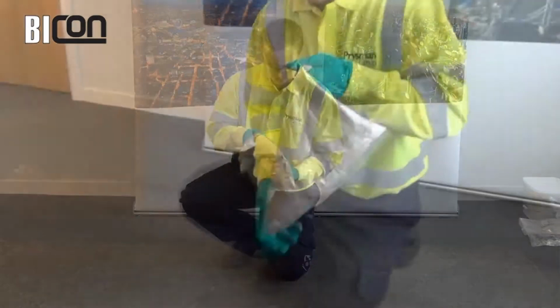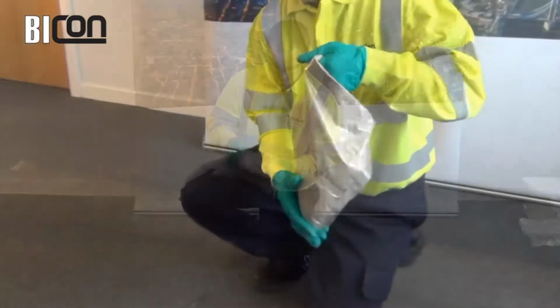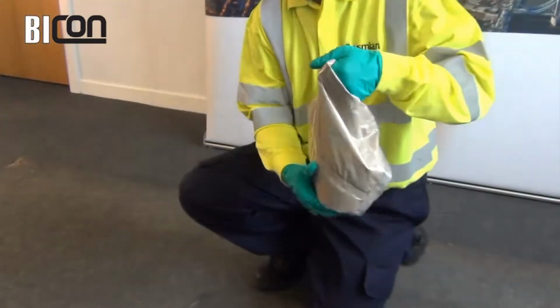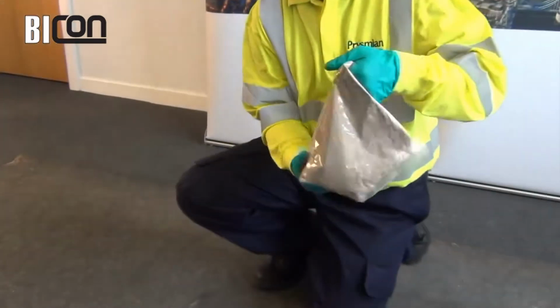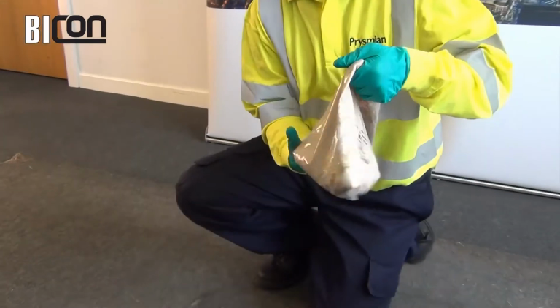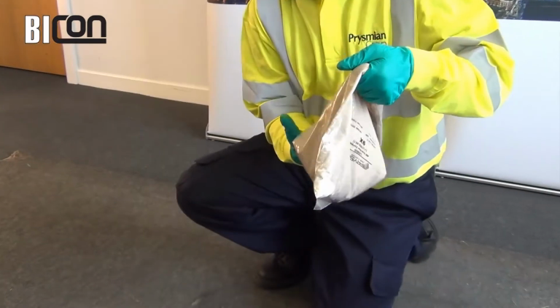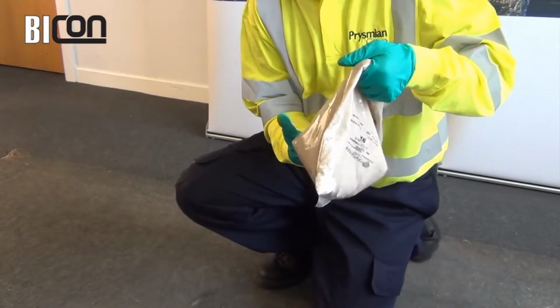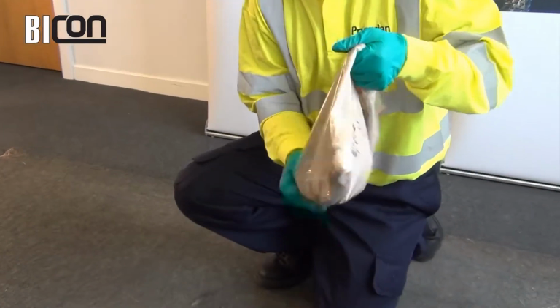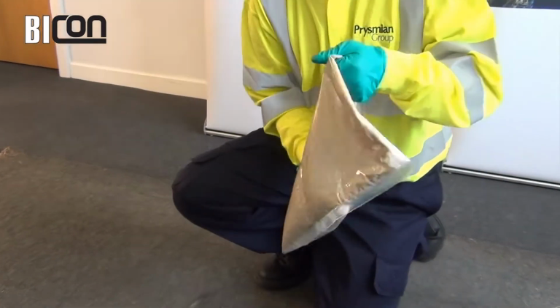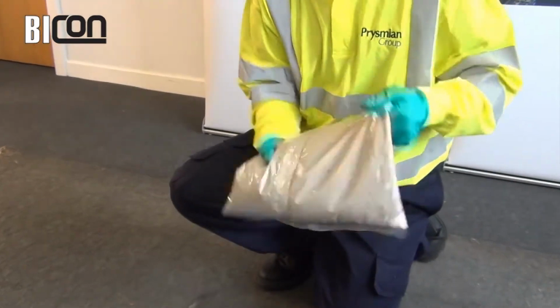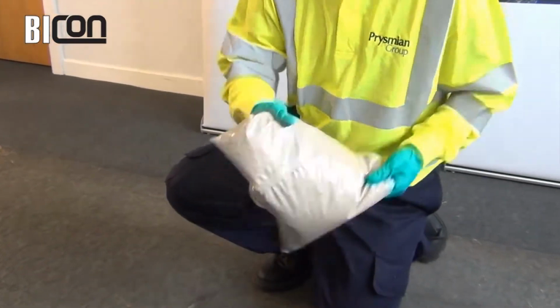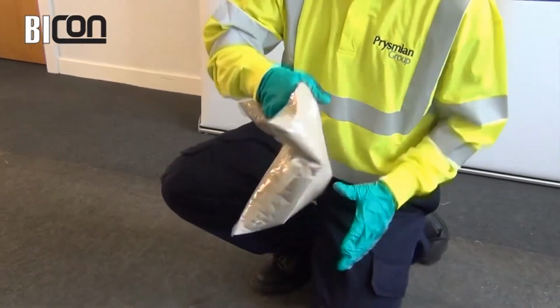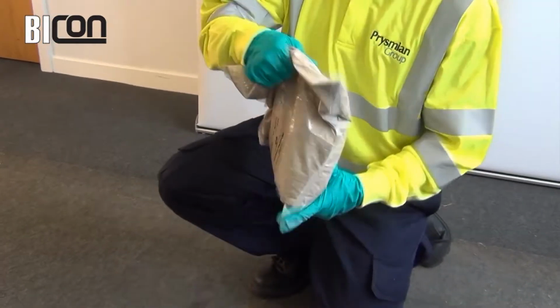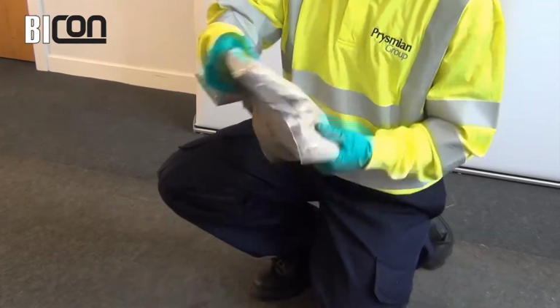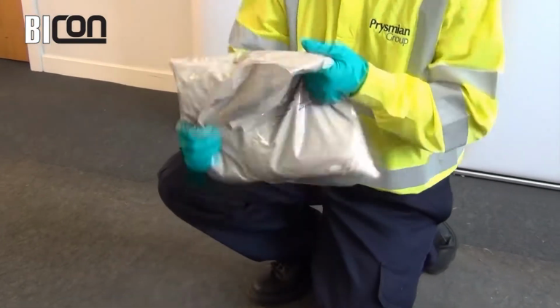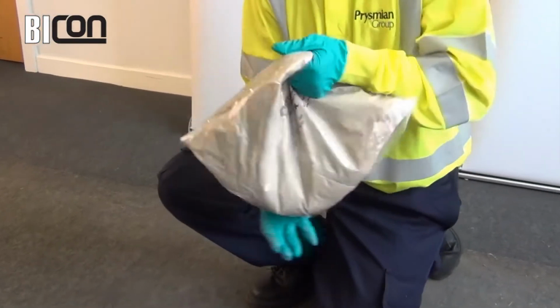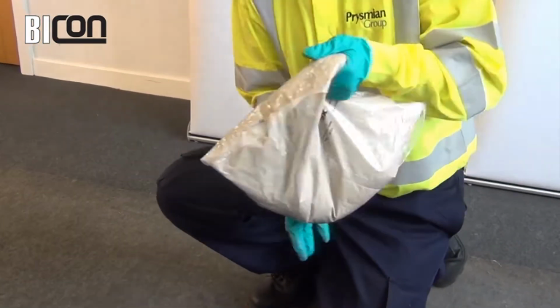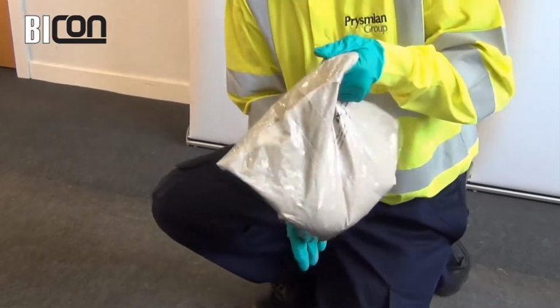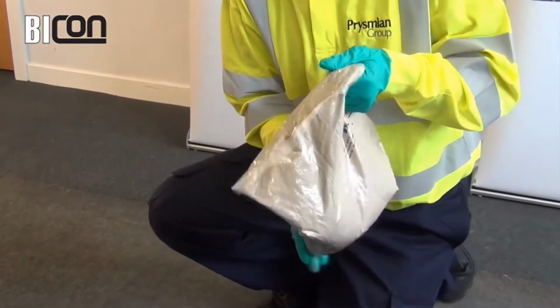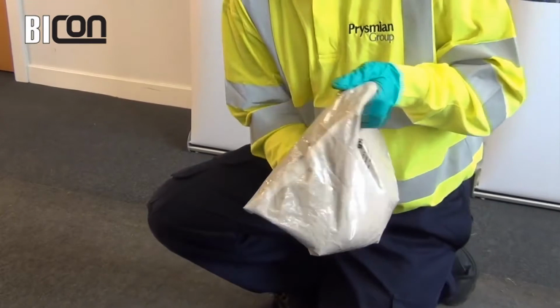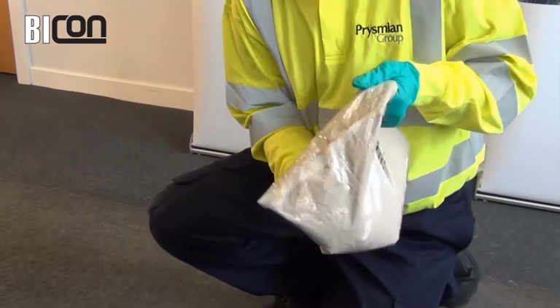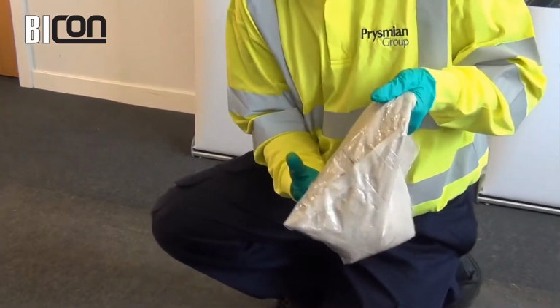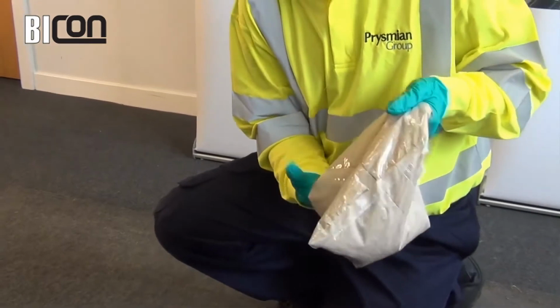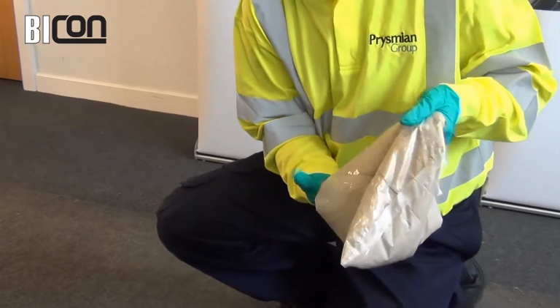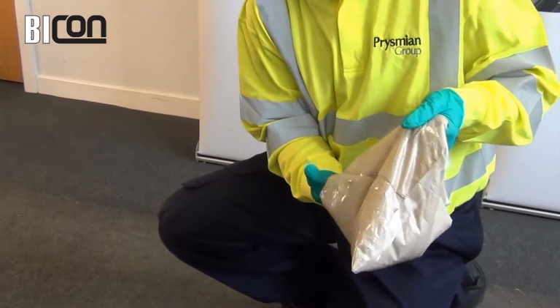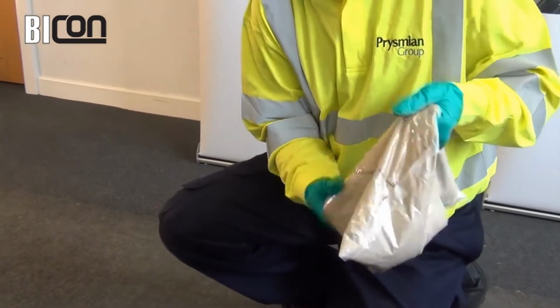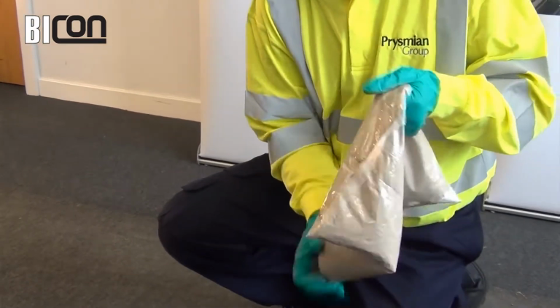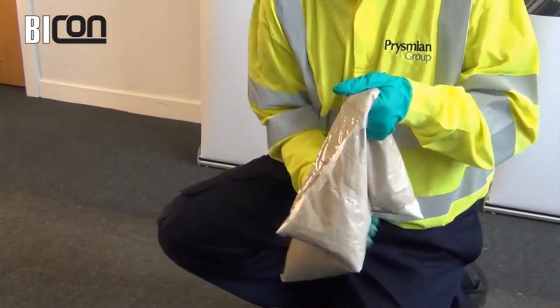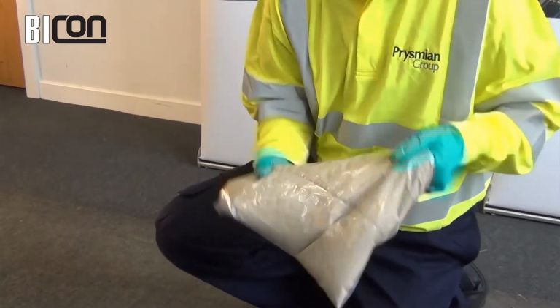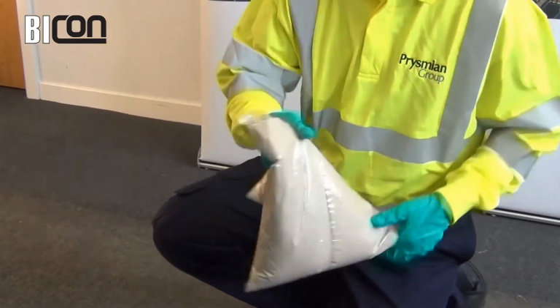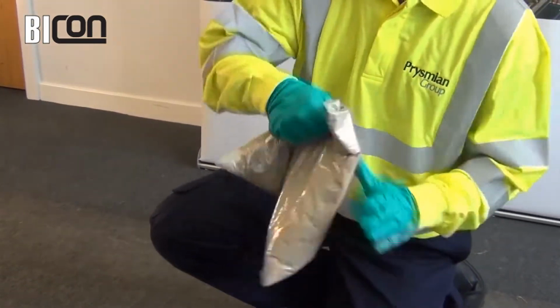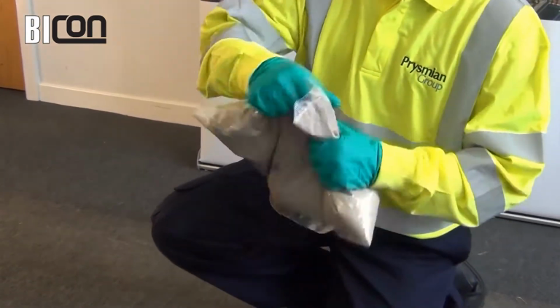Tumble and knead the pouch for up to 2 minutes, making sure that no dry powder is left in the corners.